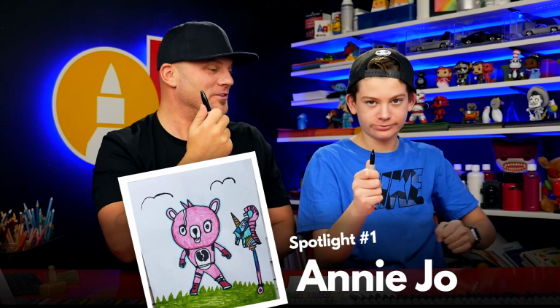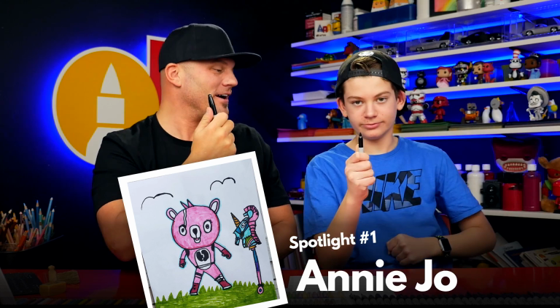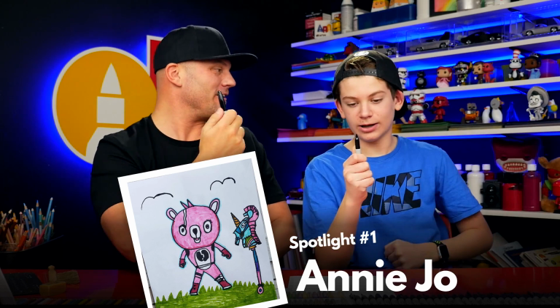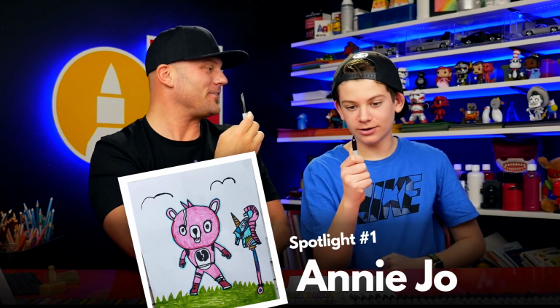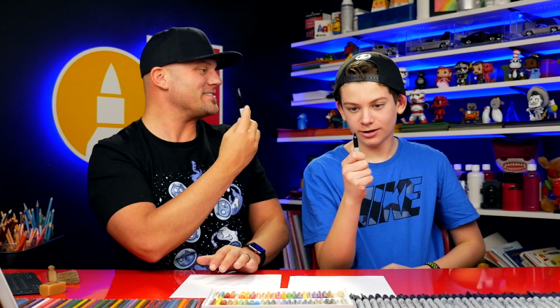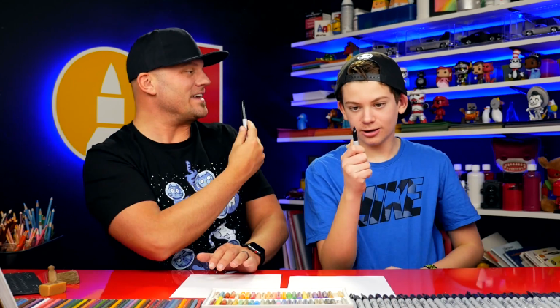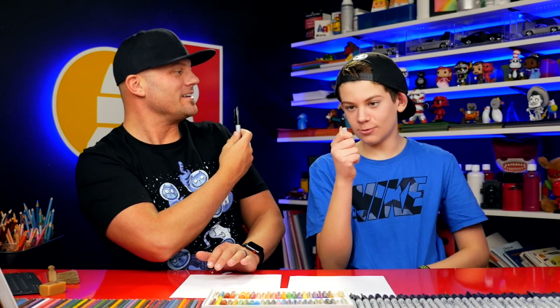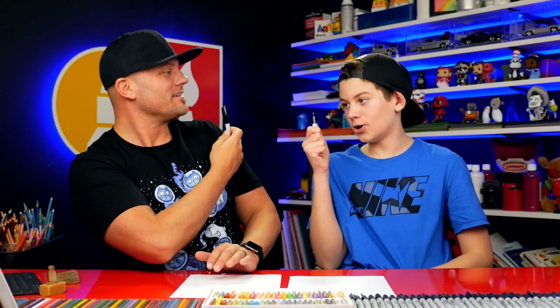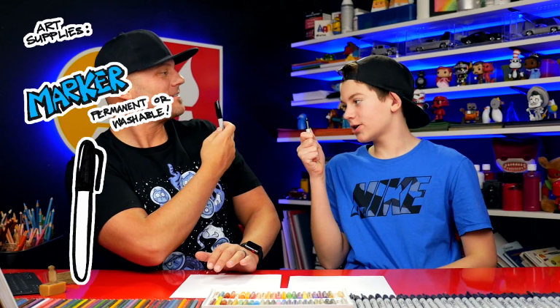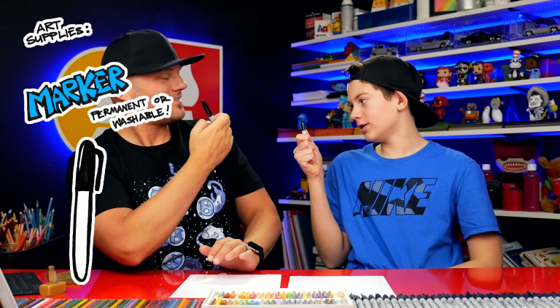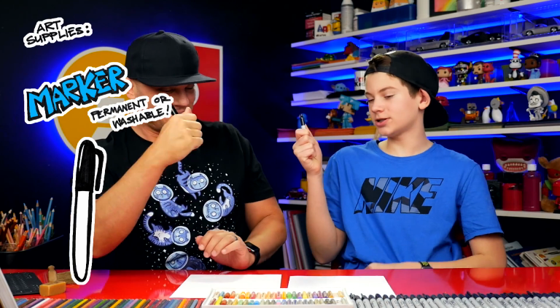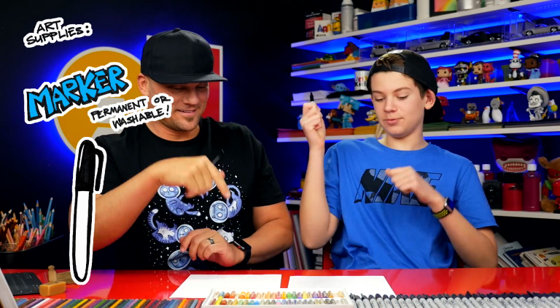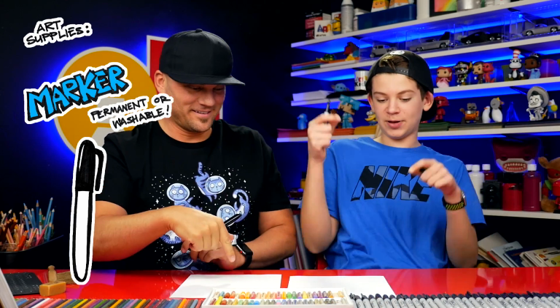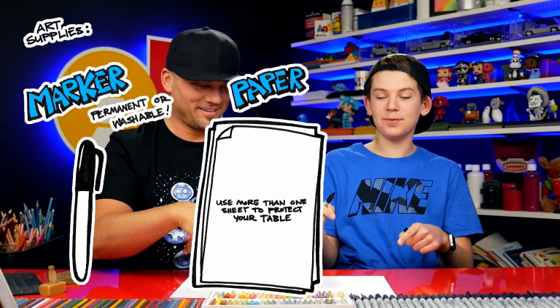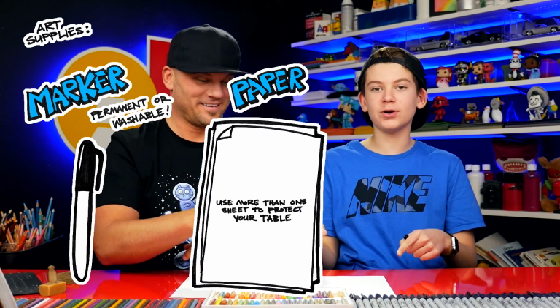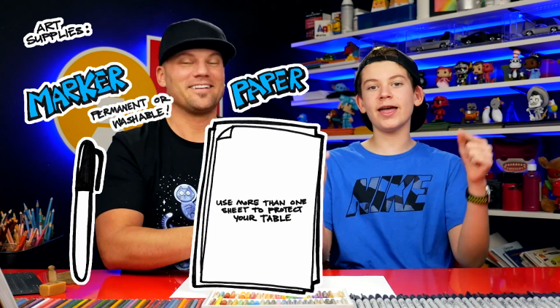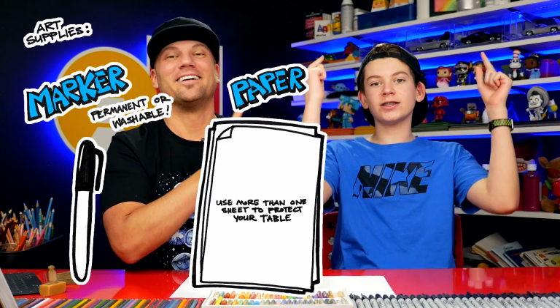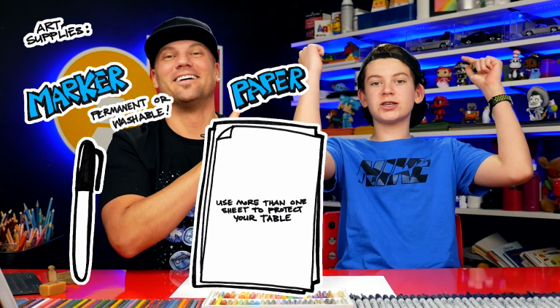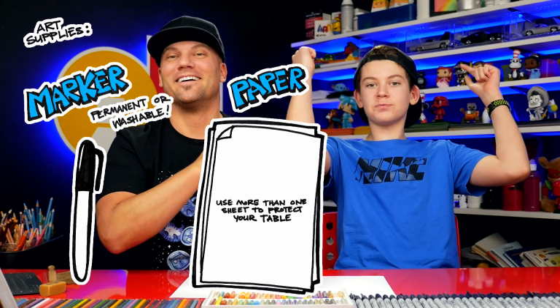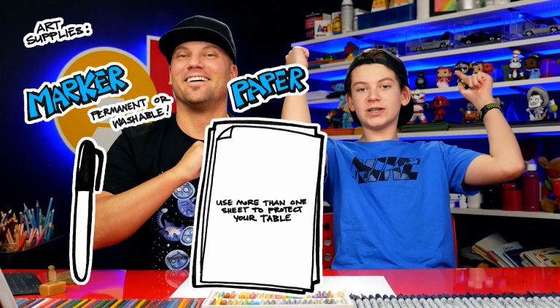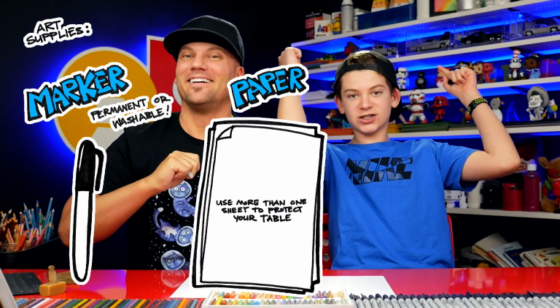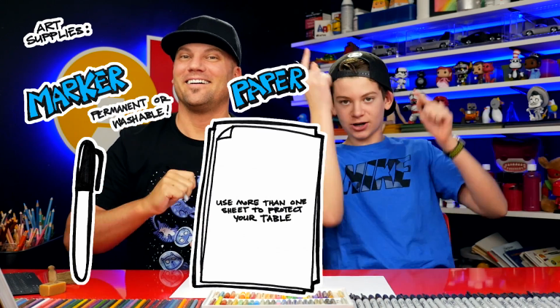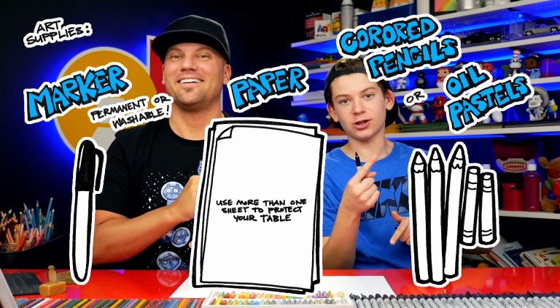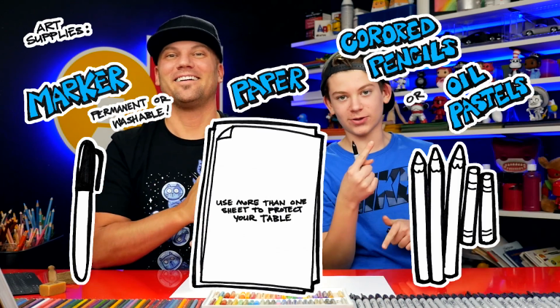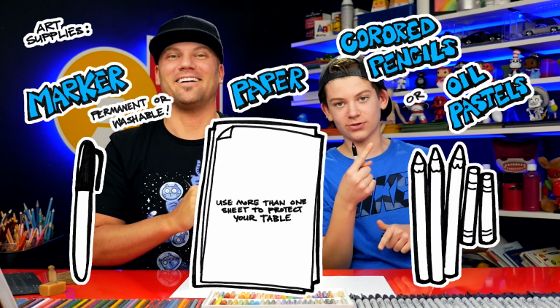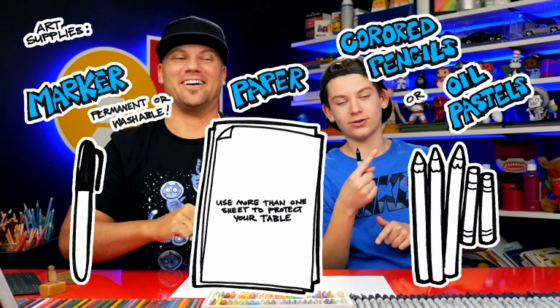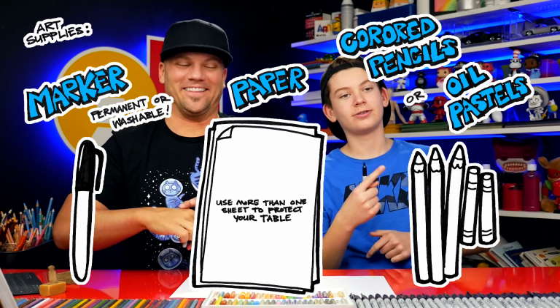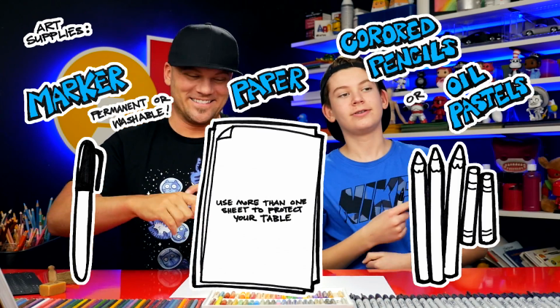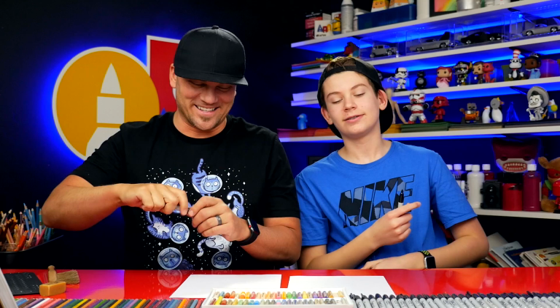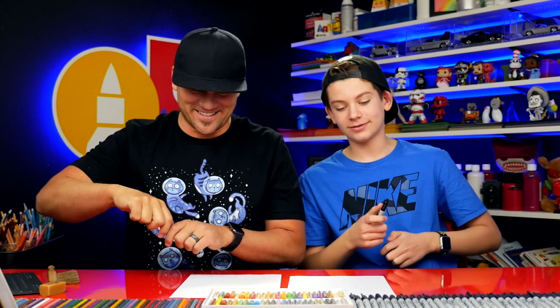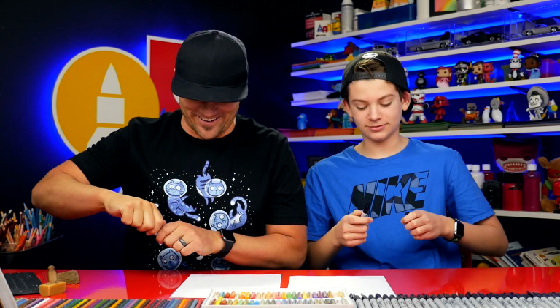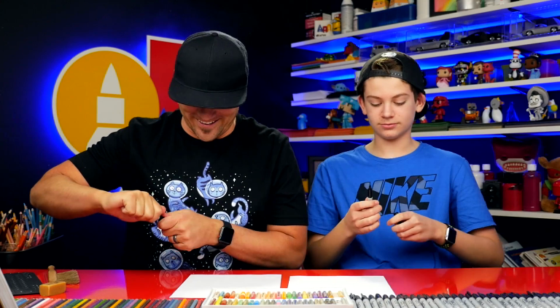What do our art friends need? A marker, some paper, and something to color with. Alright, let's get started.